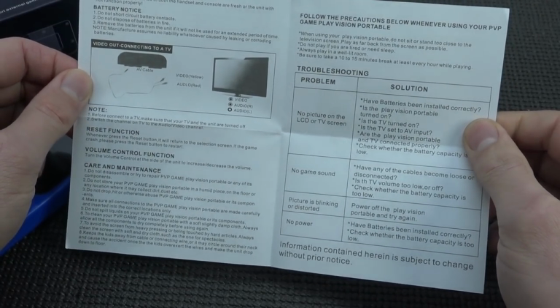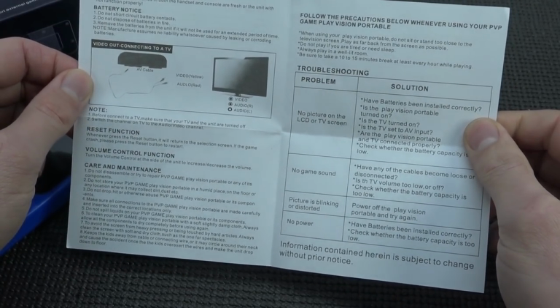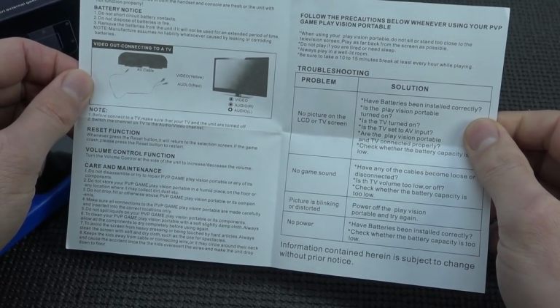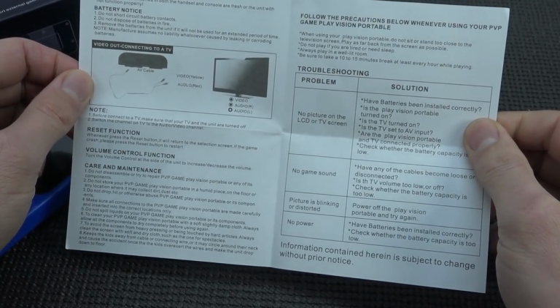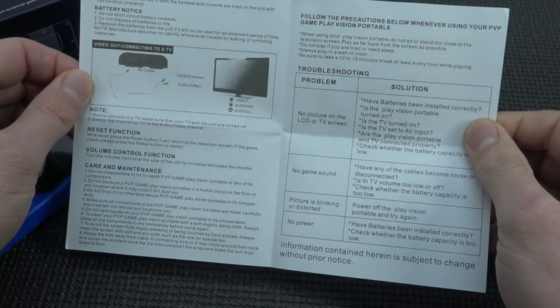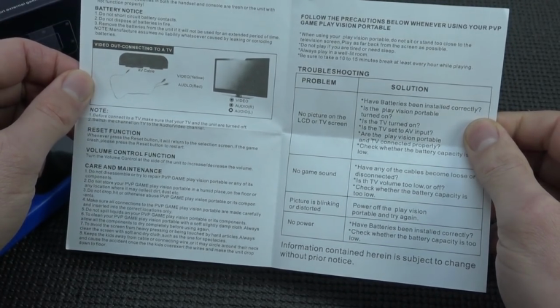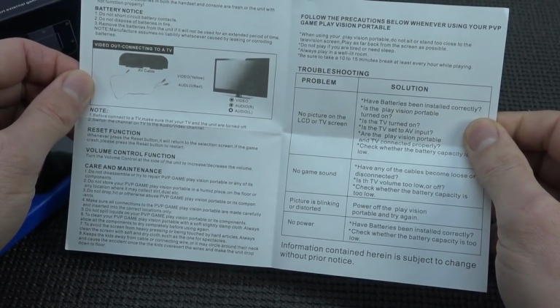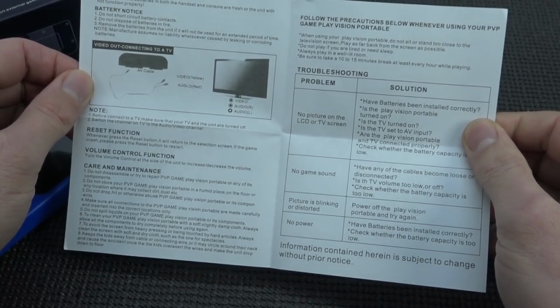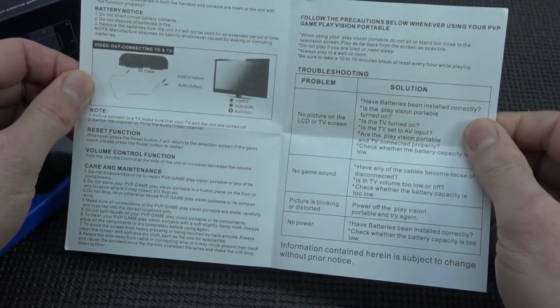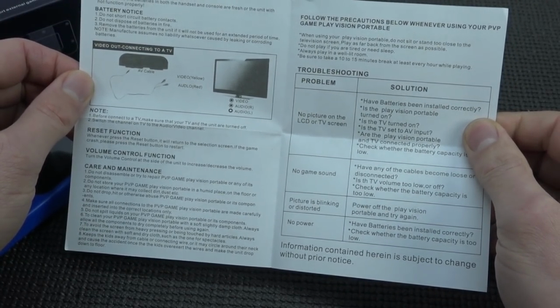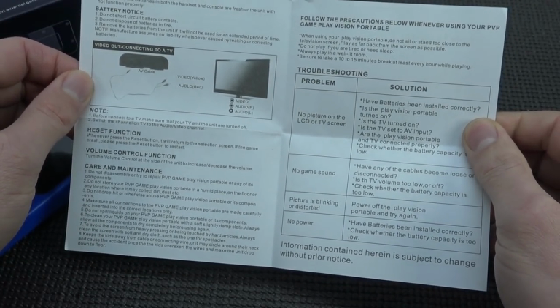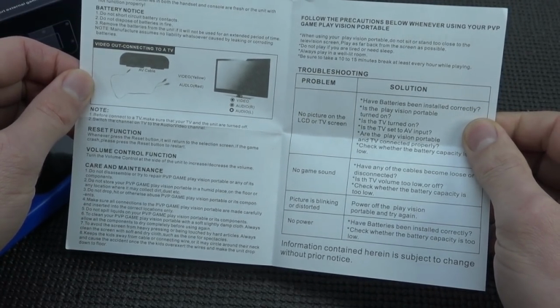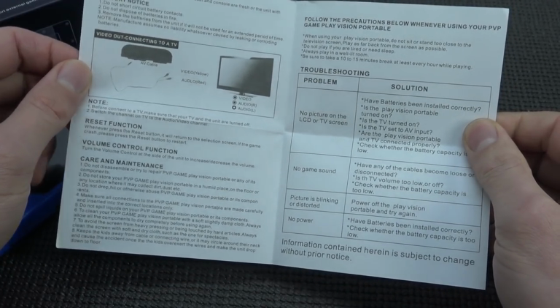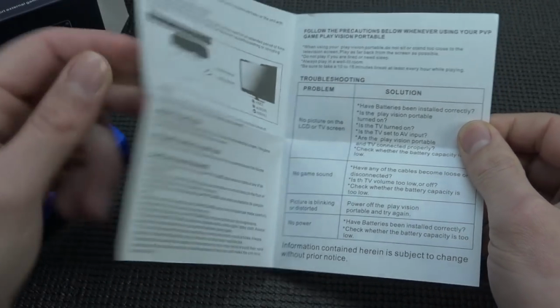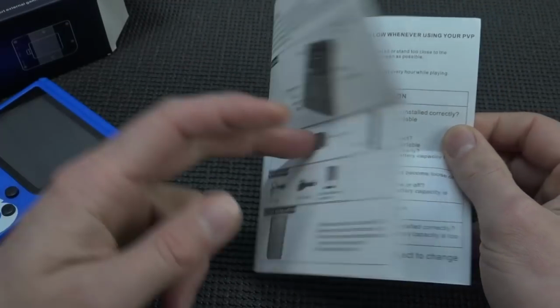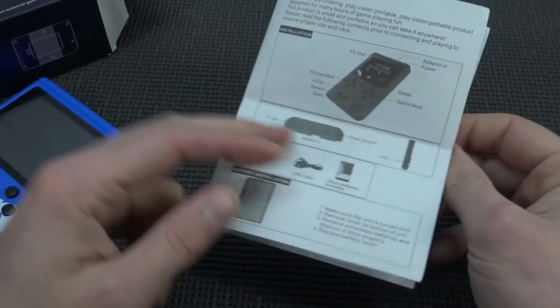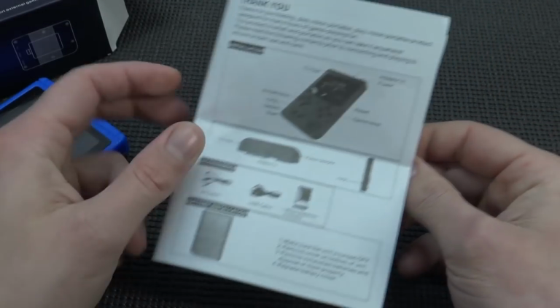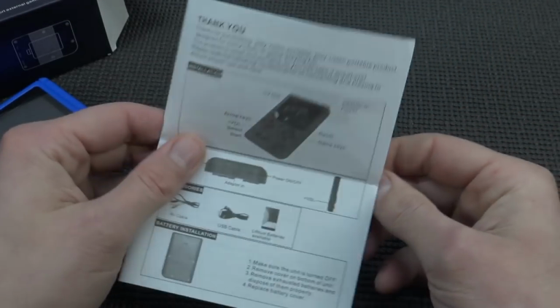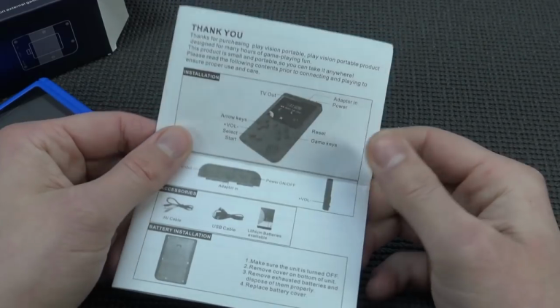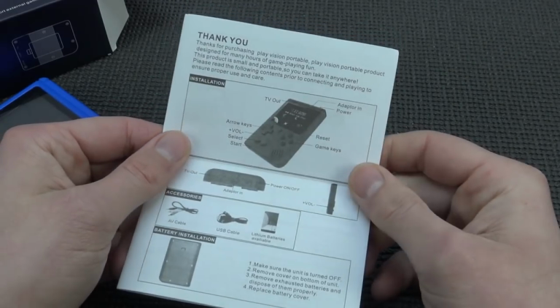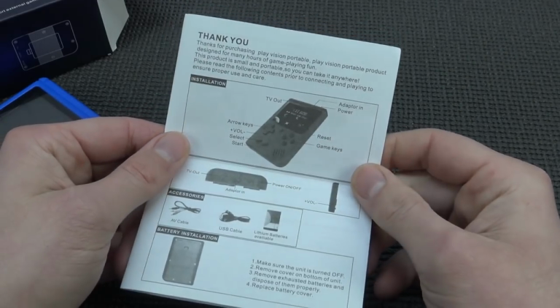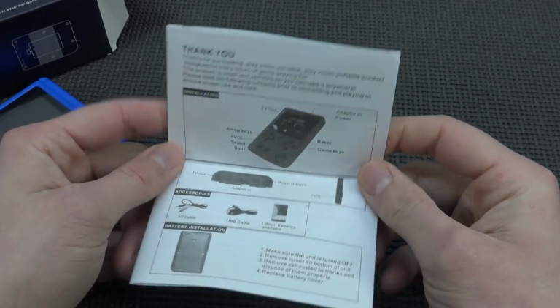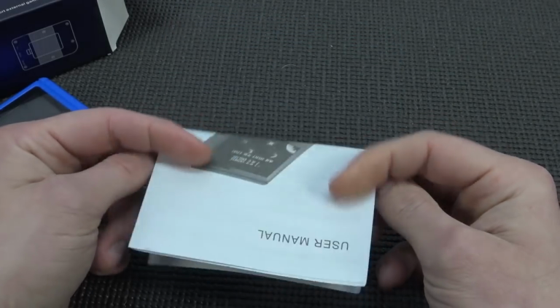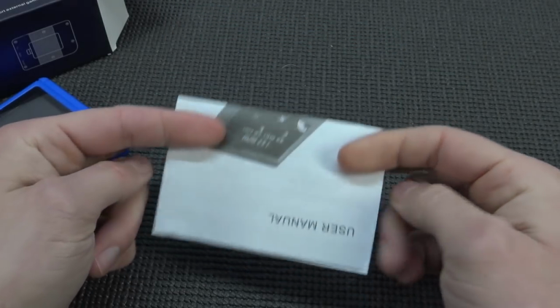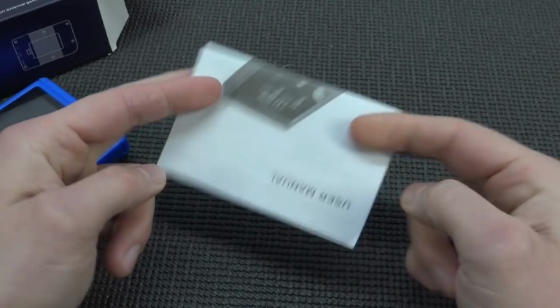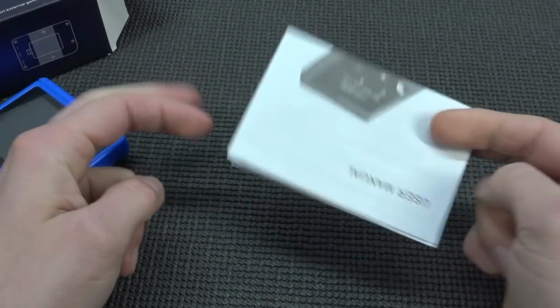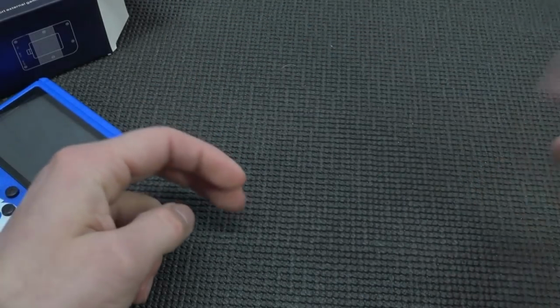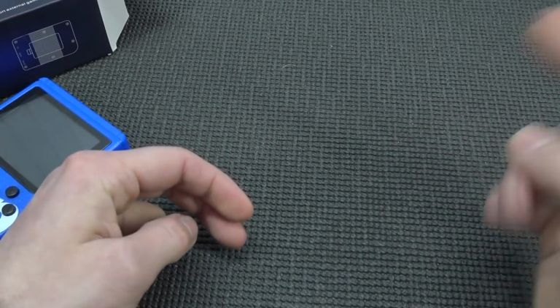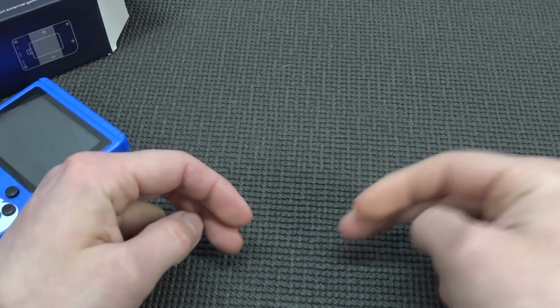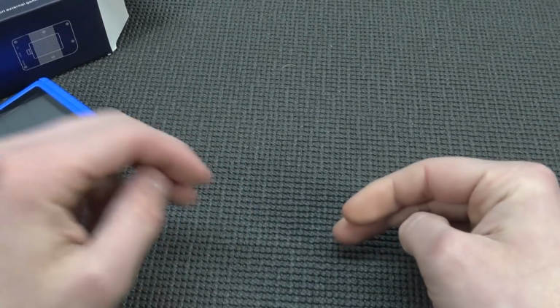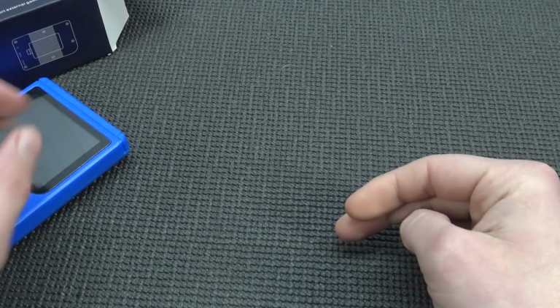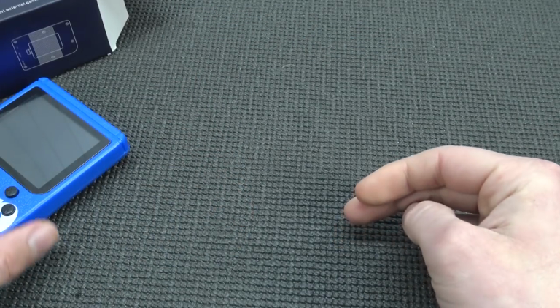It gives a quick explanation of what you can do: reset function, volume control, and so on. Nobody reads these things.